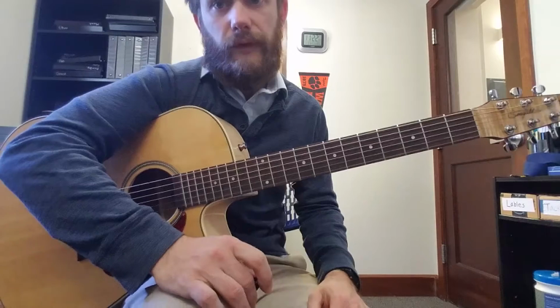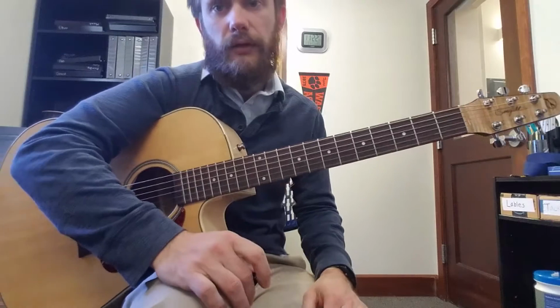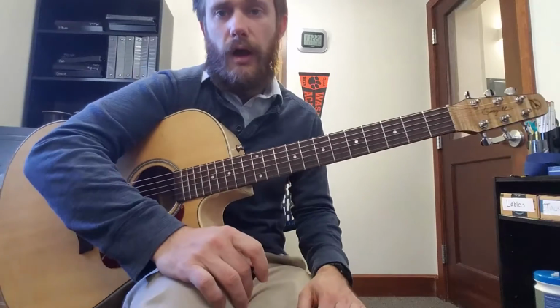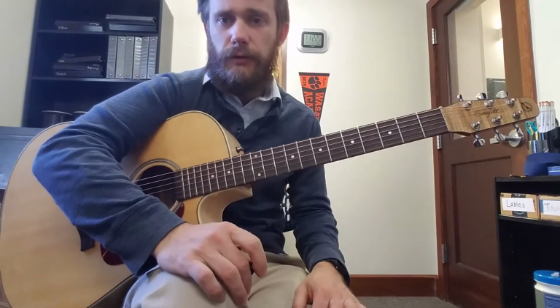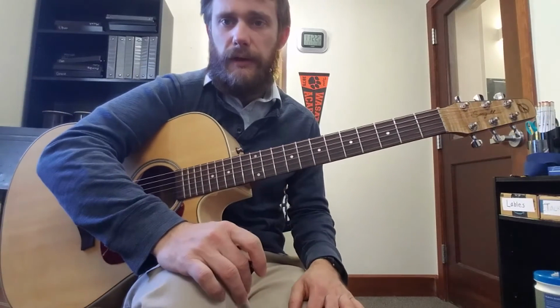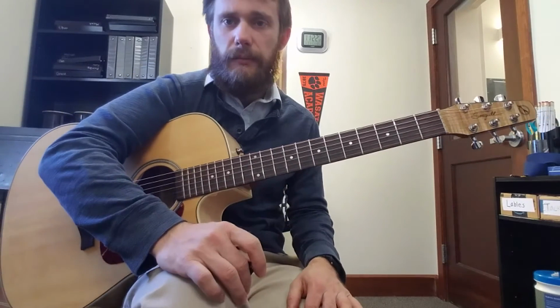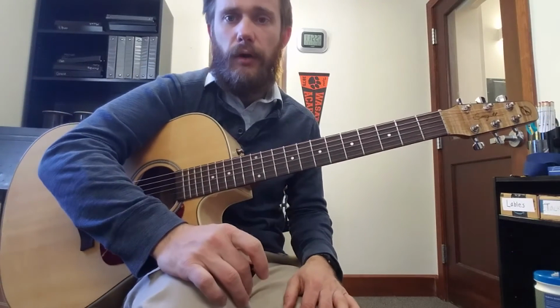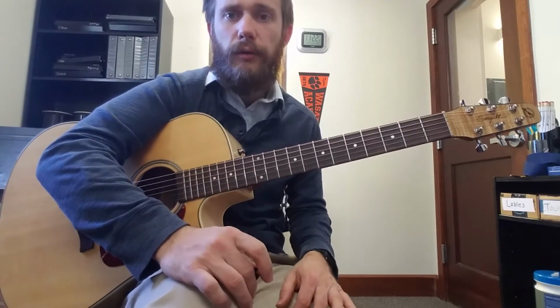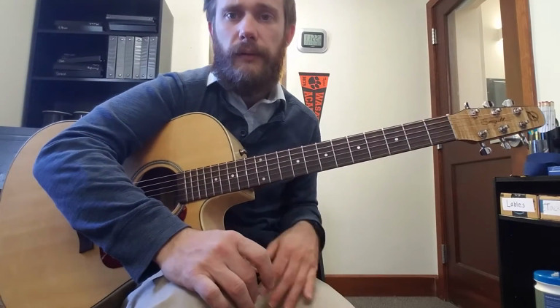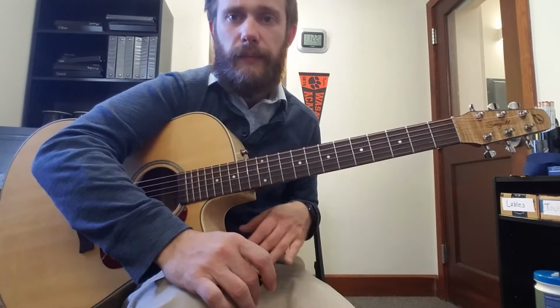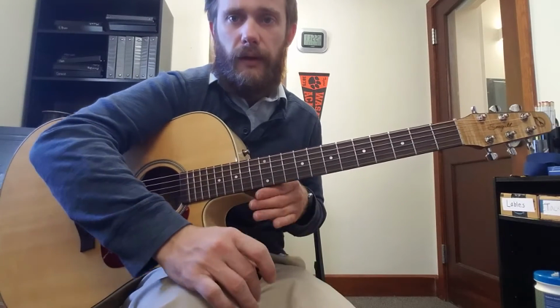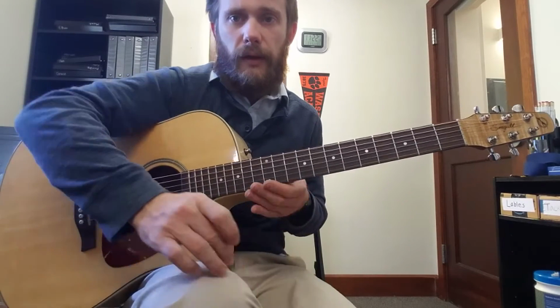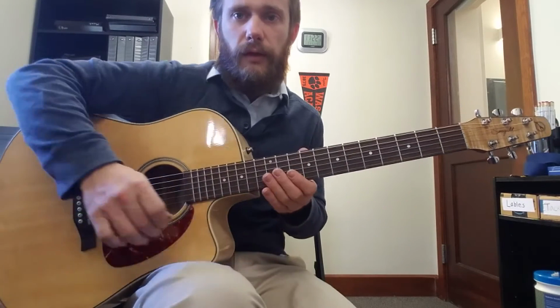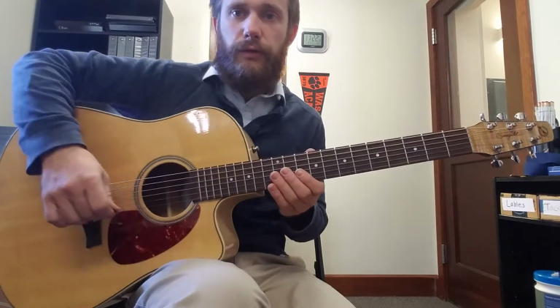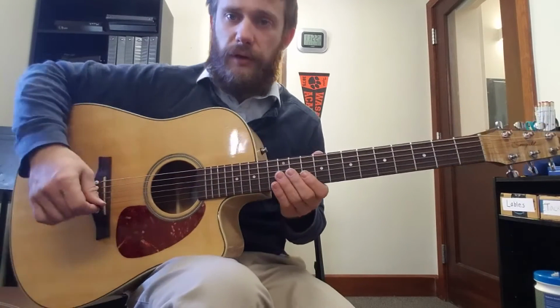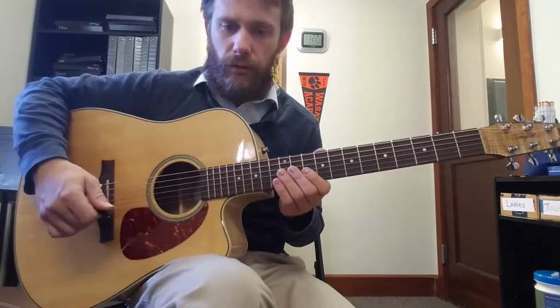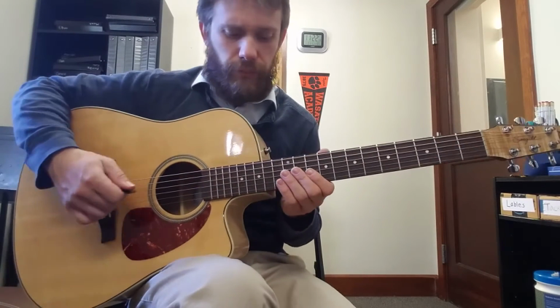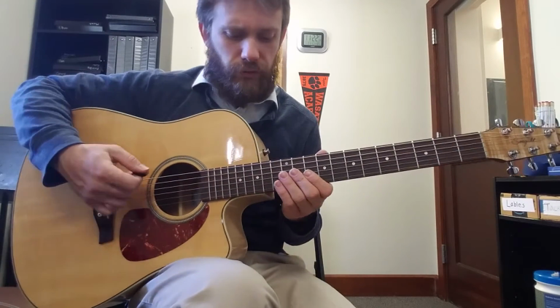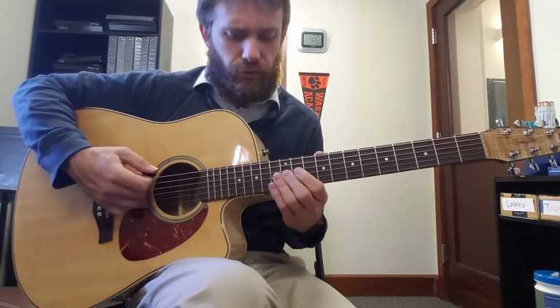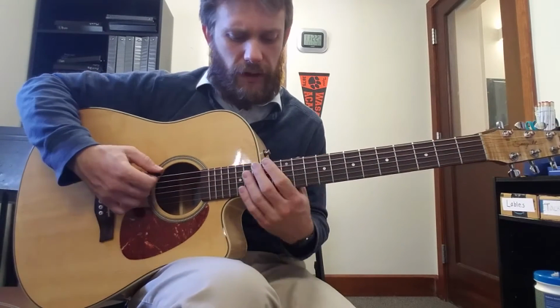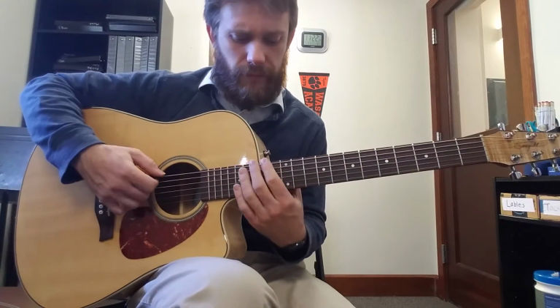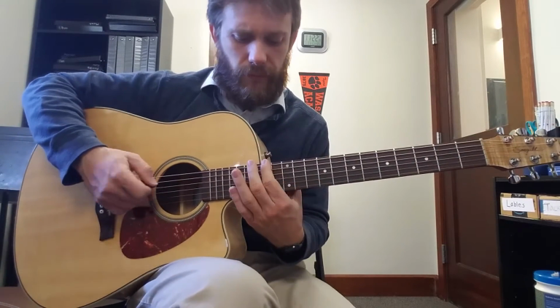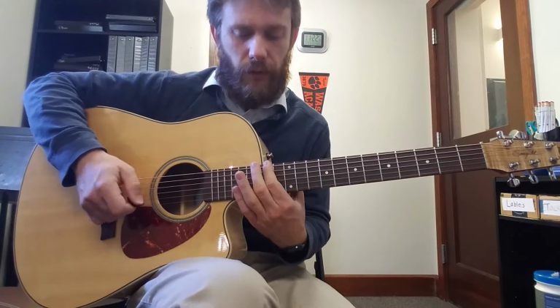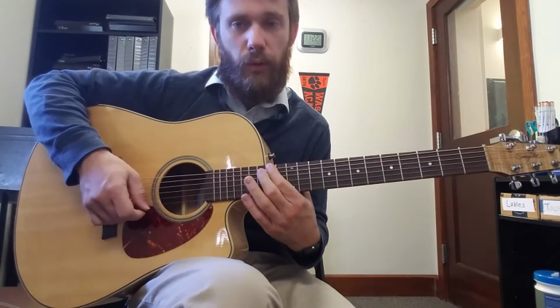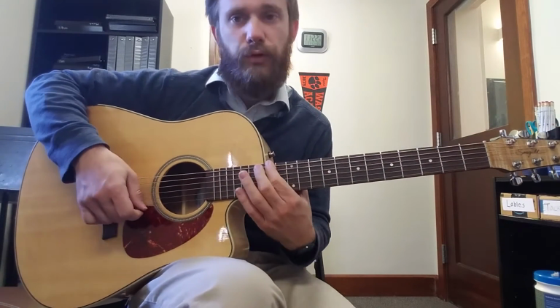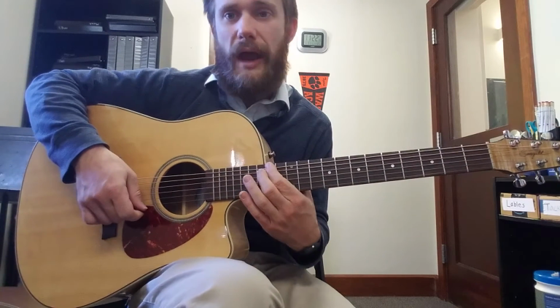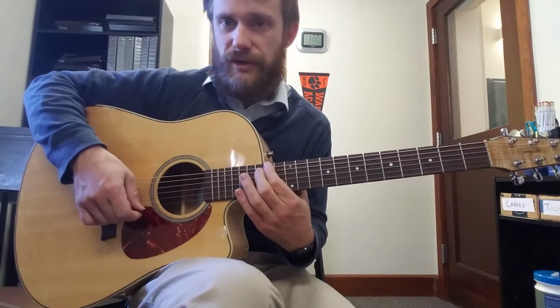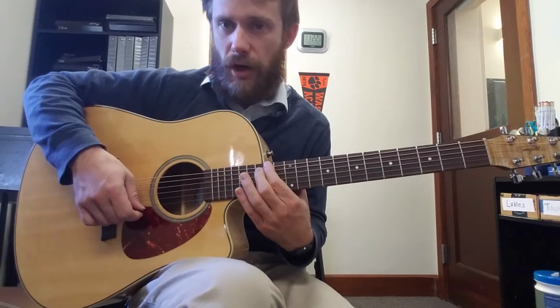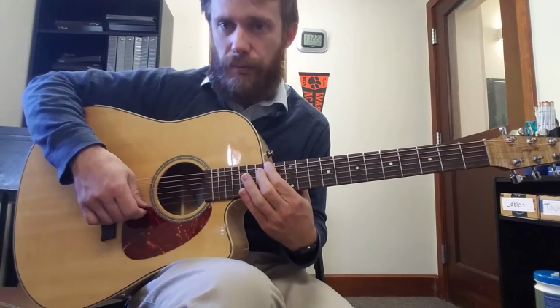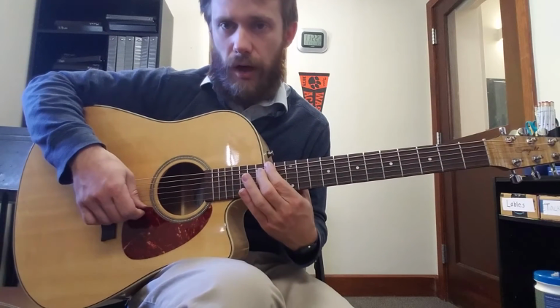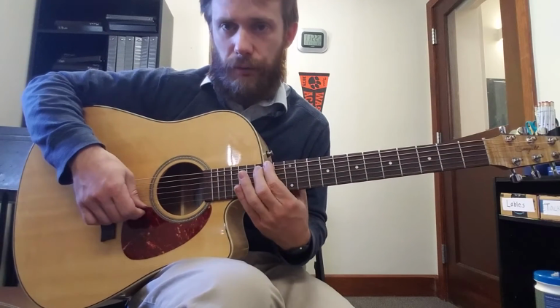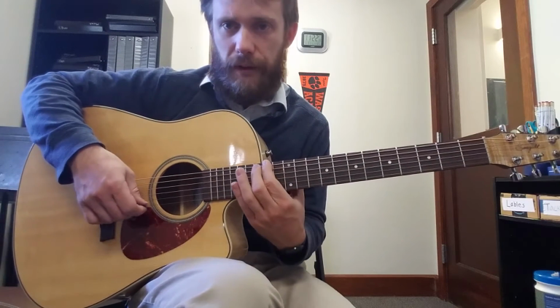Locrian mode, three notes per string. We'll do F-Sharp Locrian.